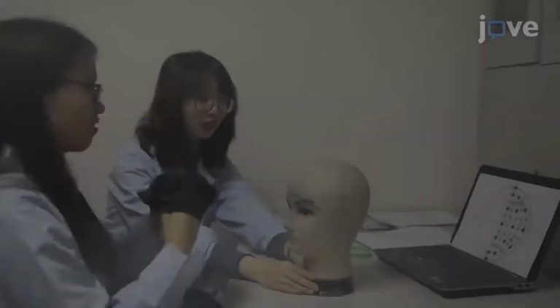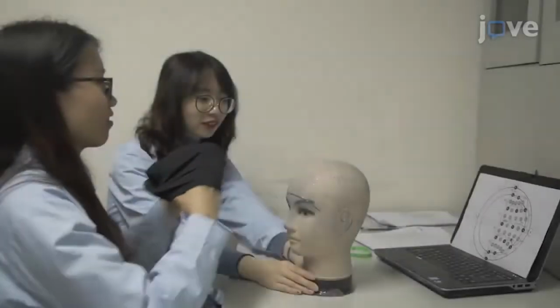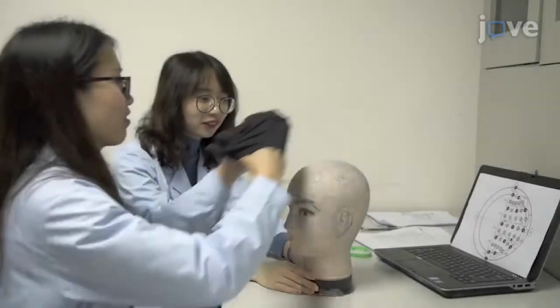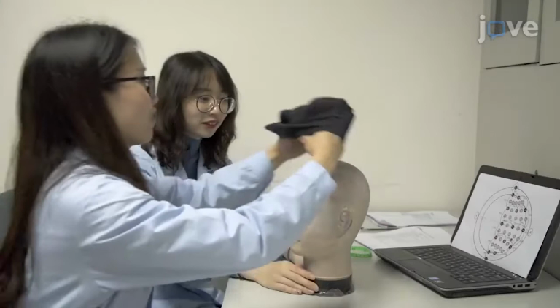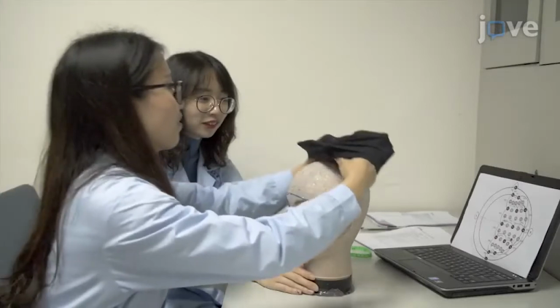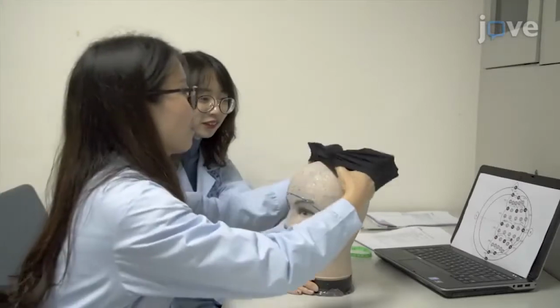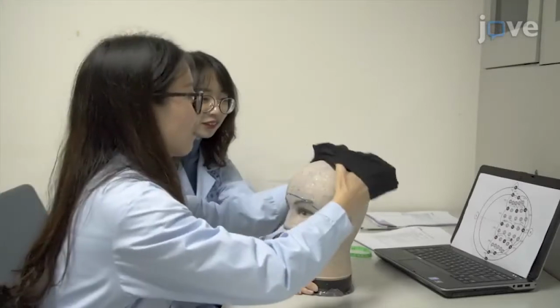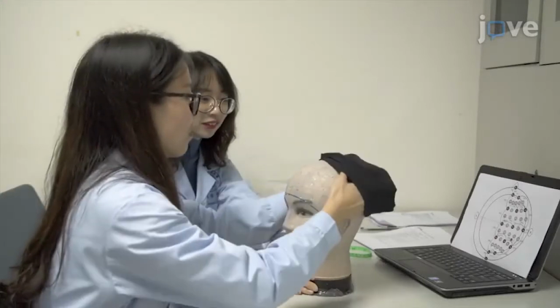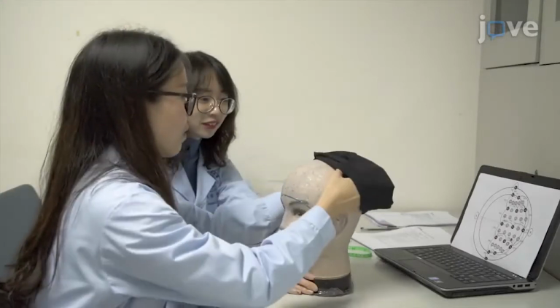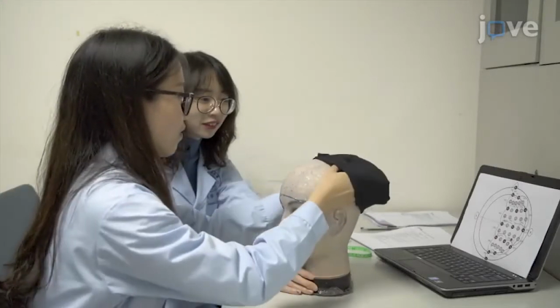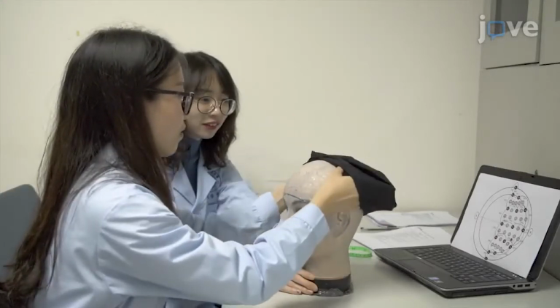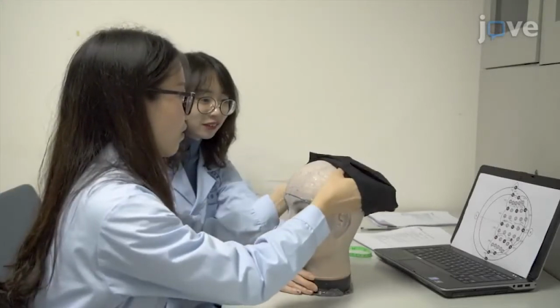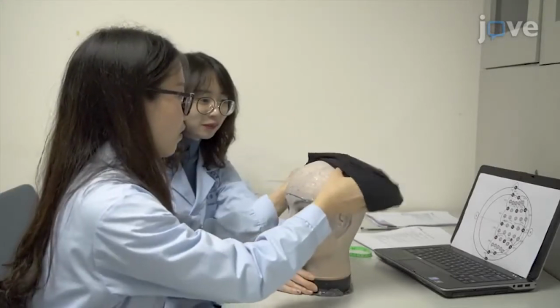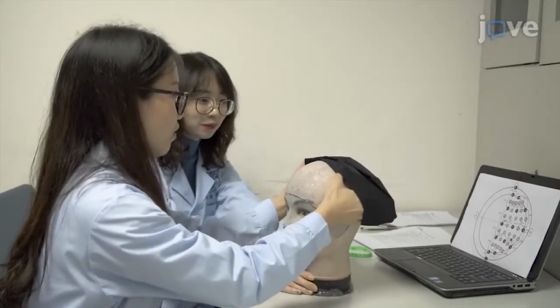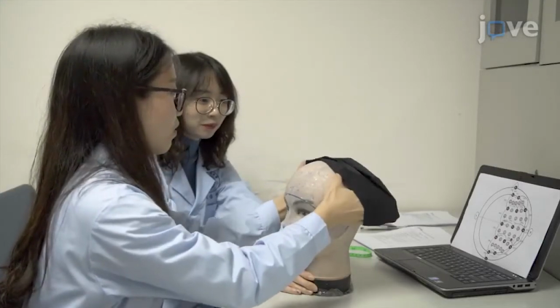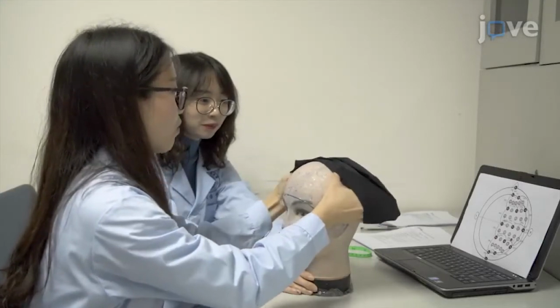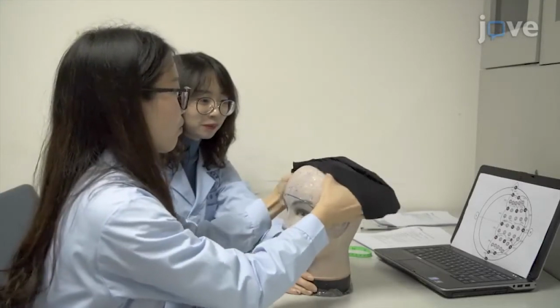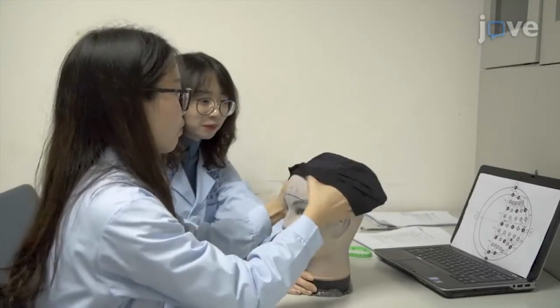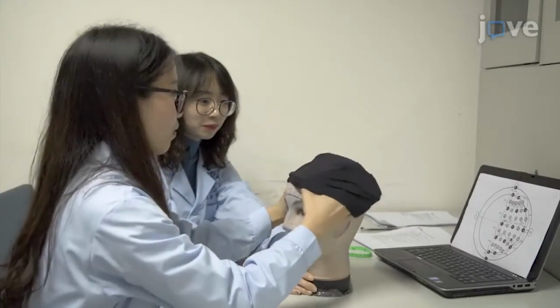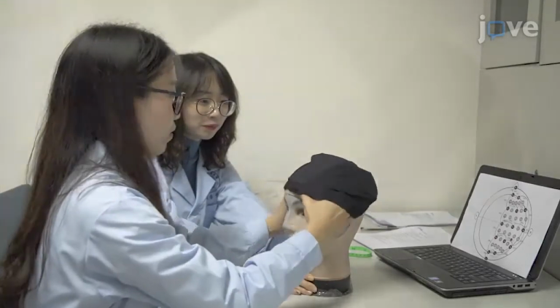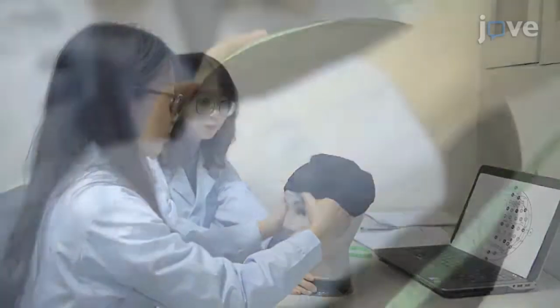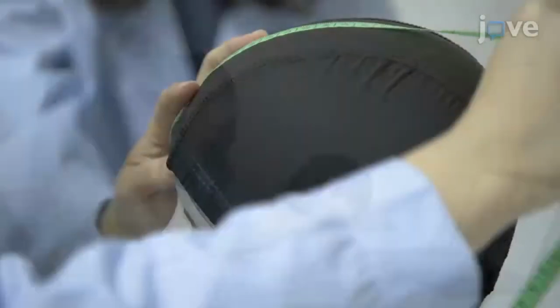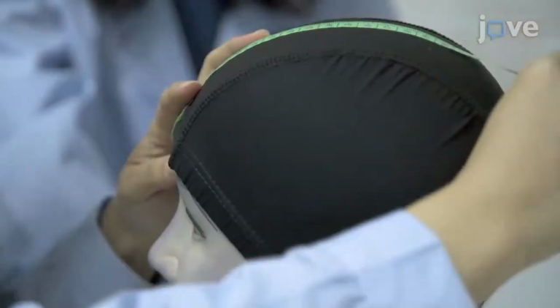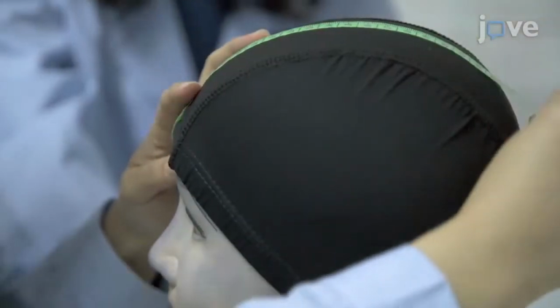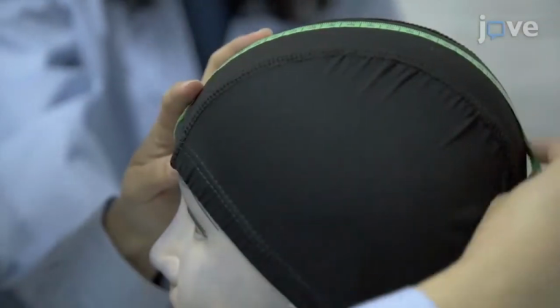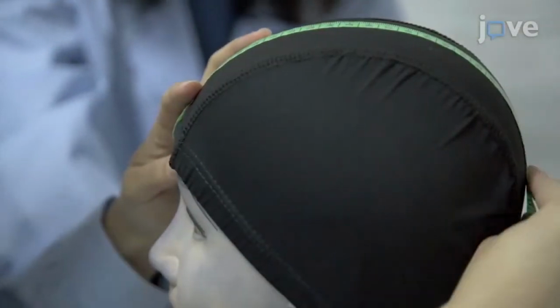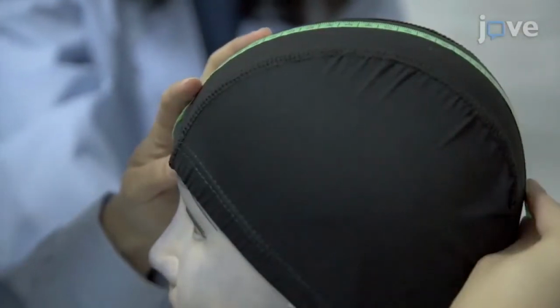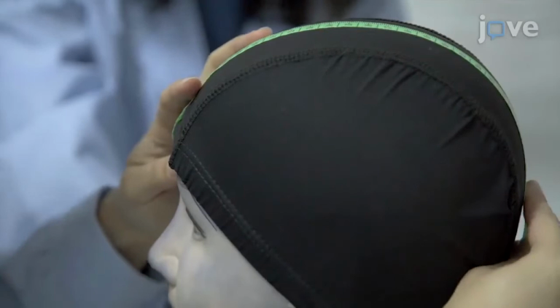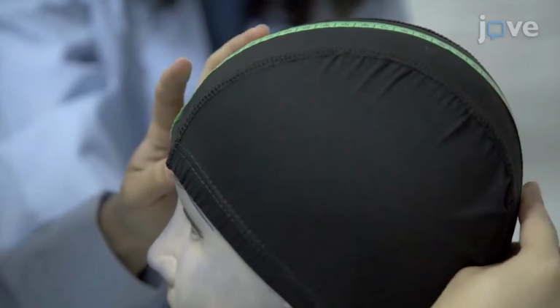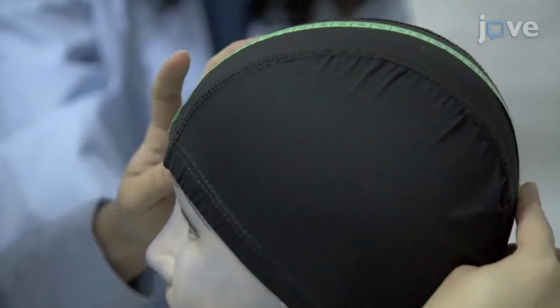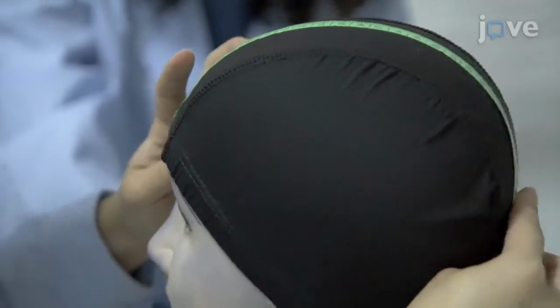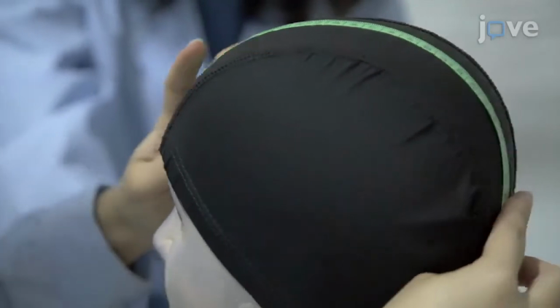To prepare an electrode holding cap, place a swimming cap on a head form and measure the distance between the nasion and inion.